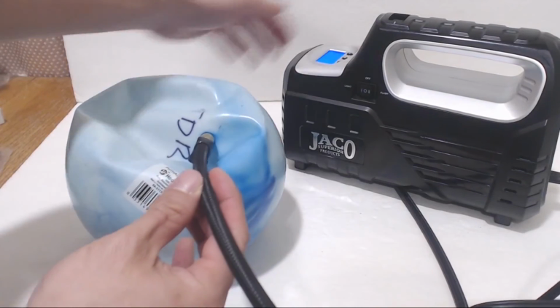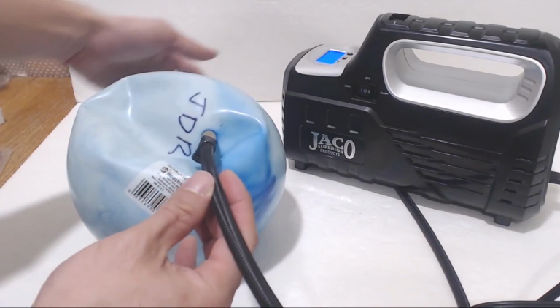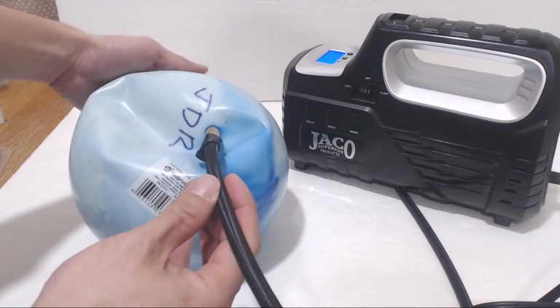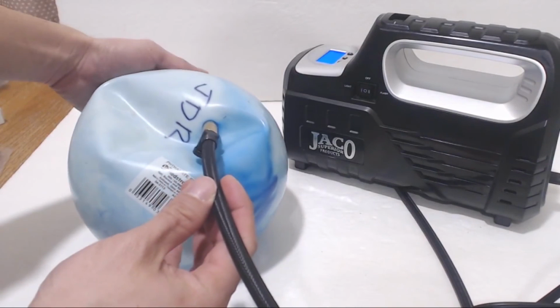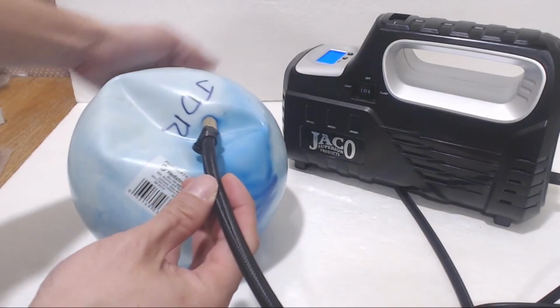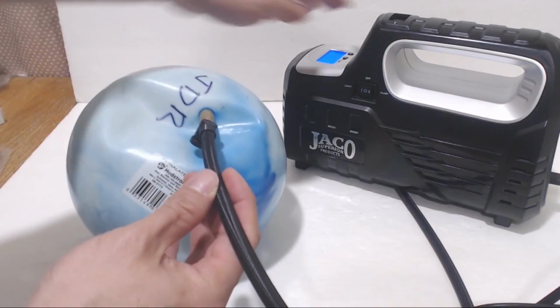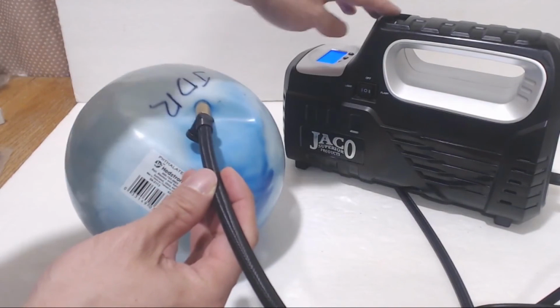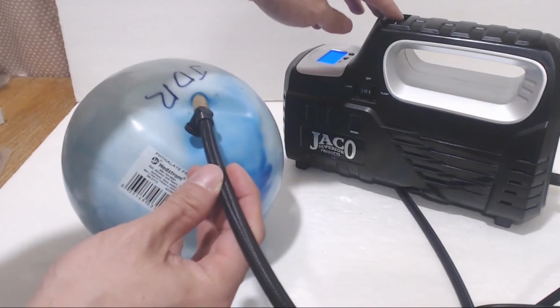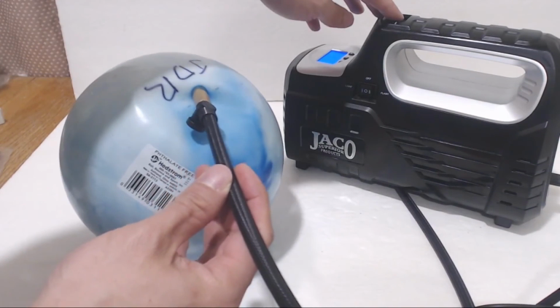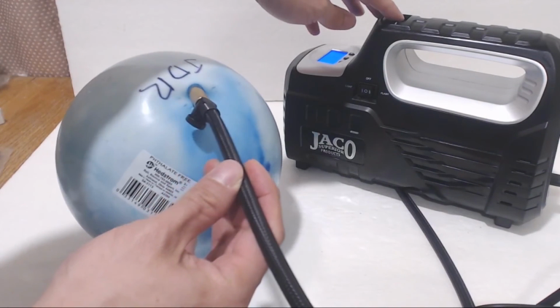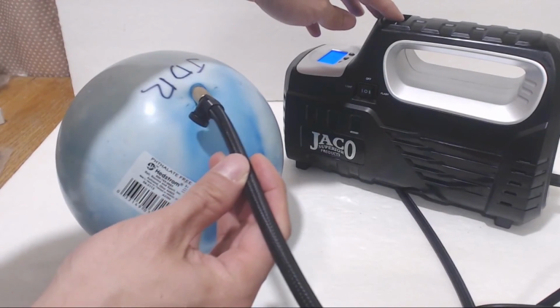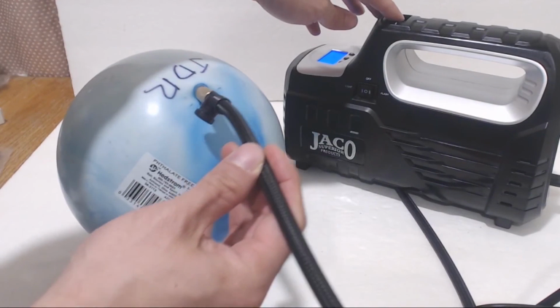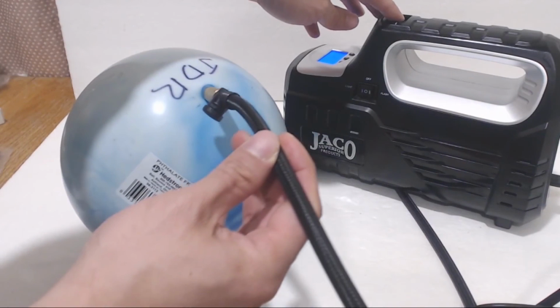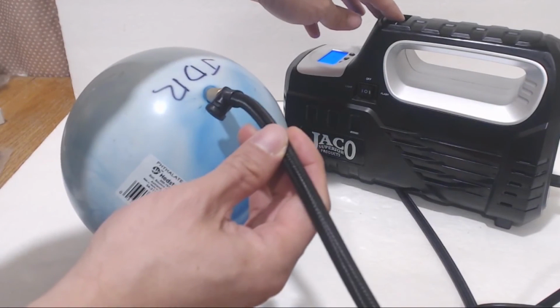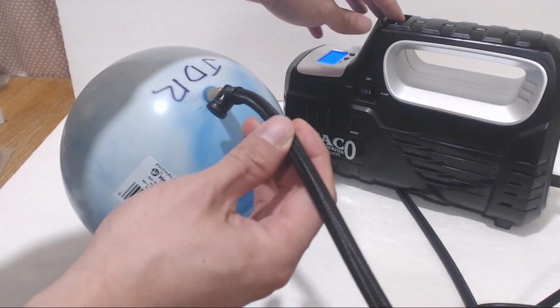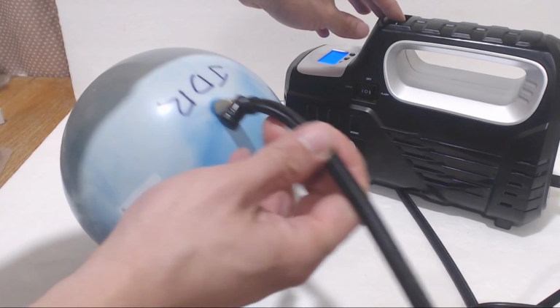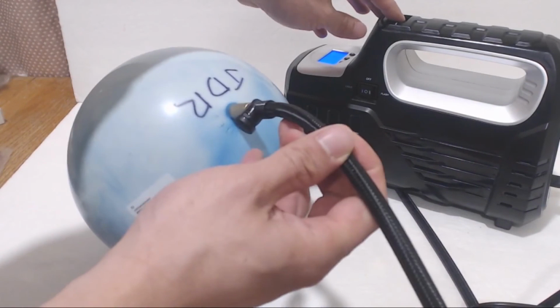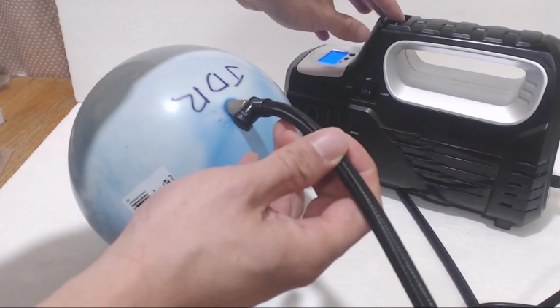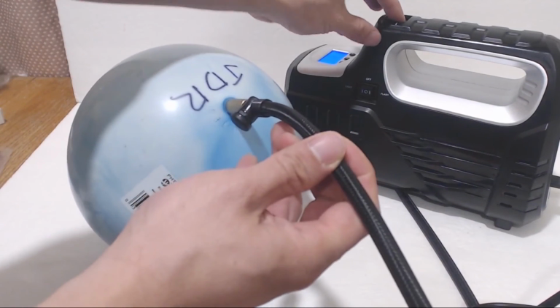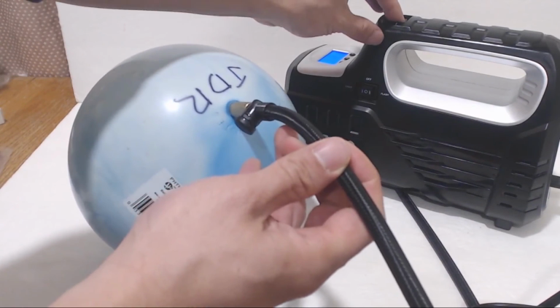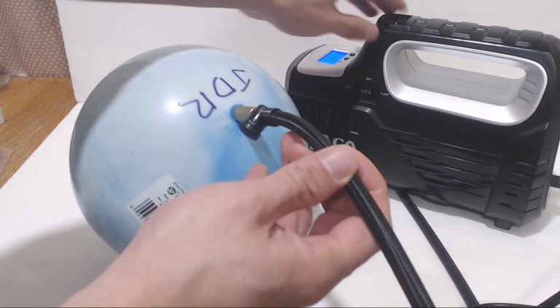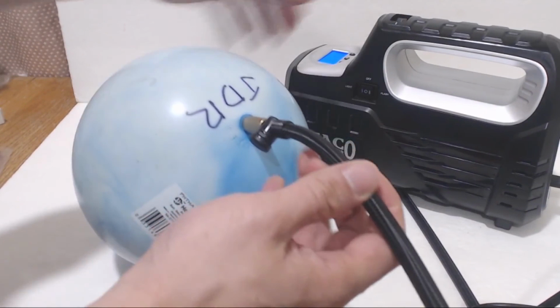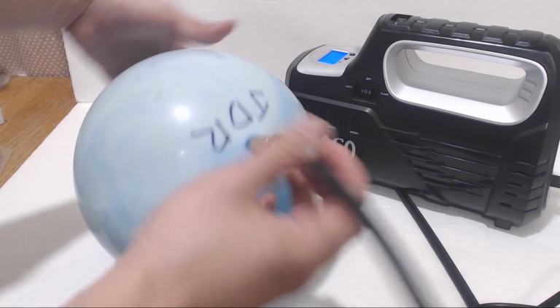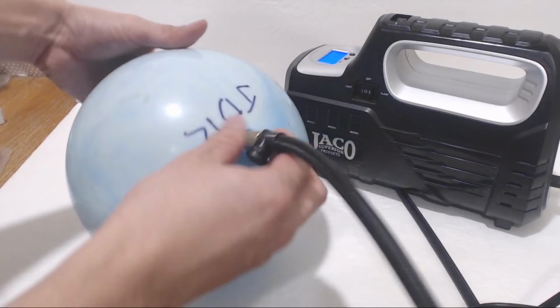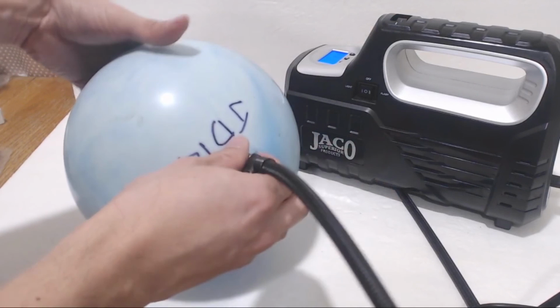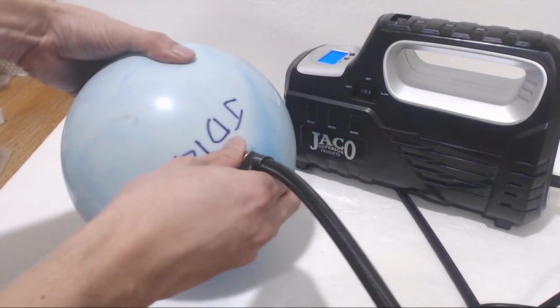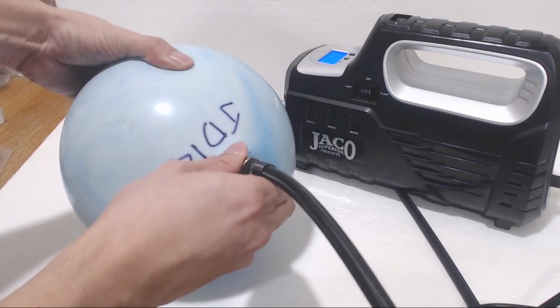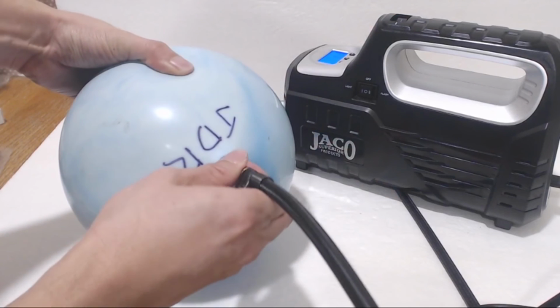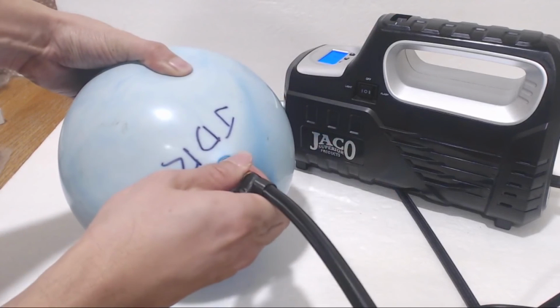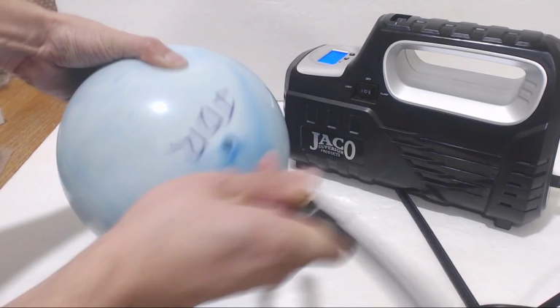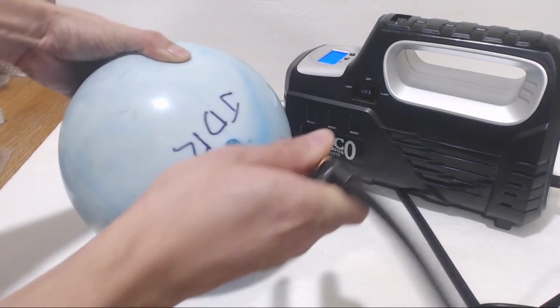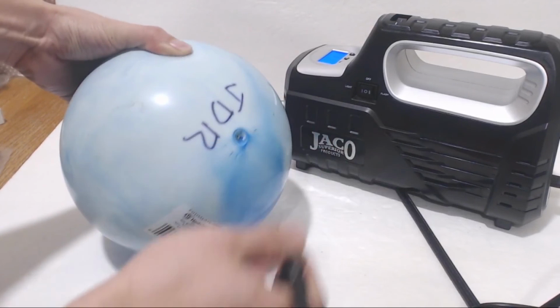Overall, the tire inflator was able to accurately fill my tires fast. It's compact, portable, and simple to use.